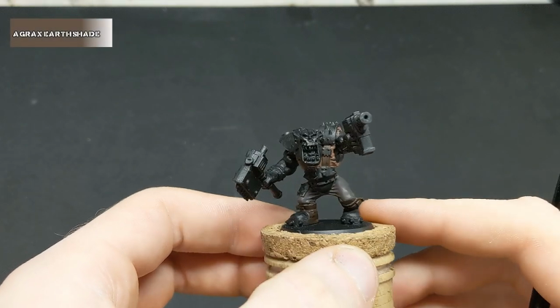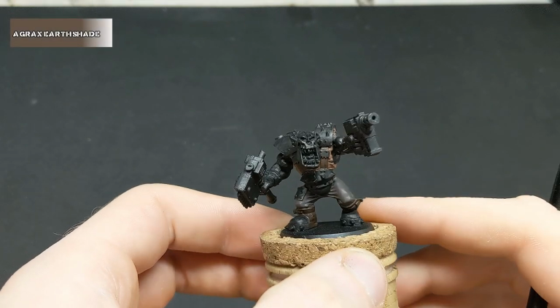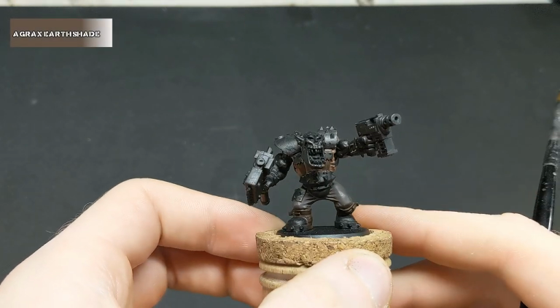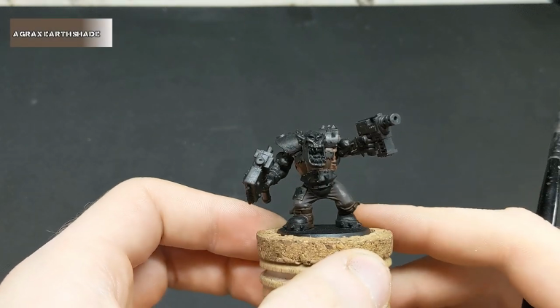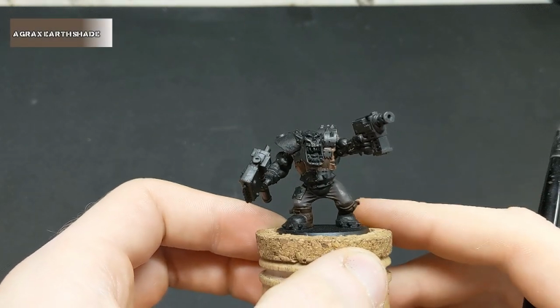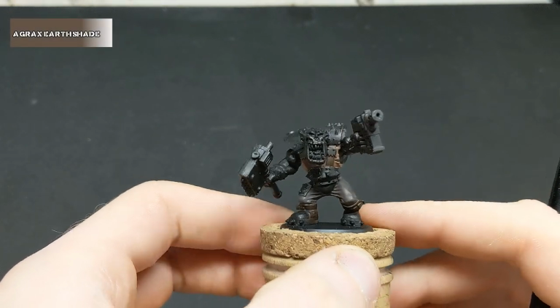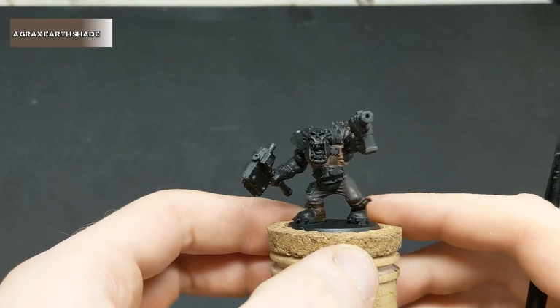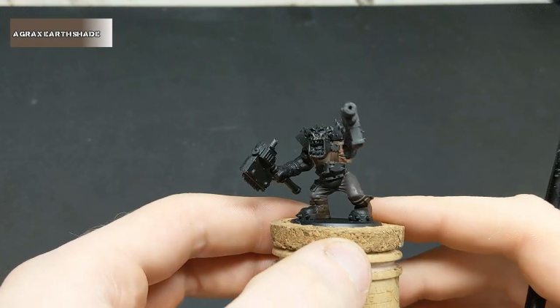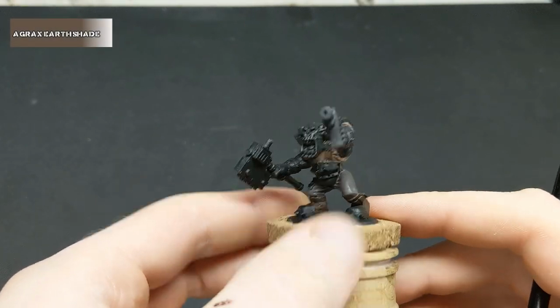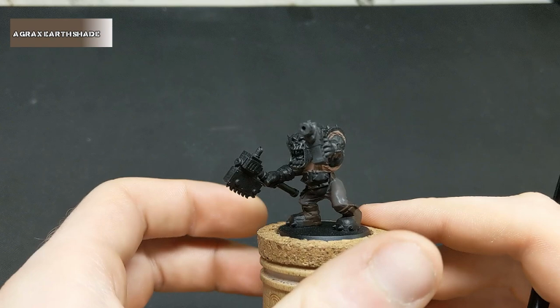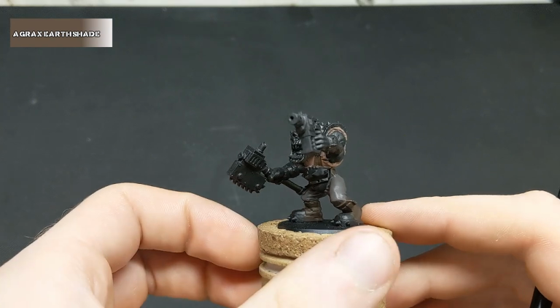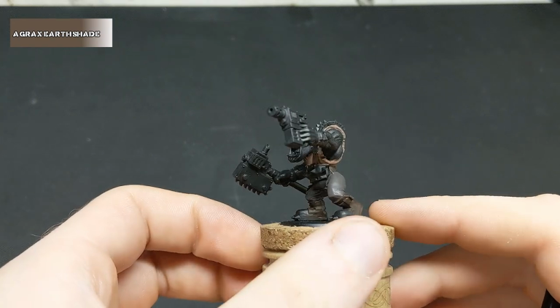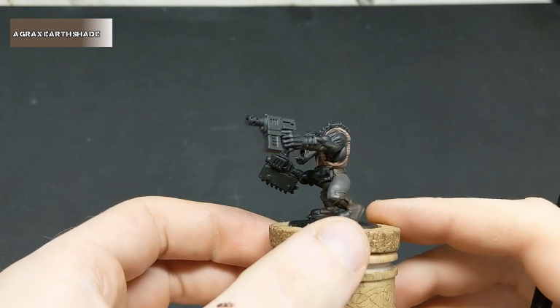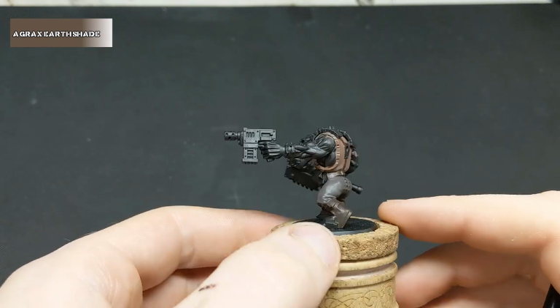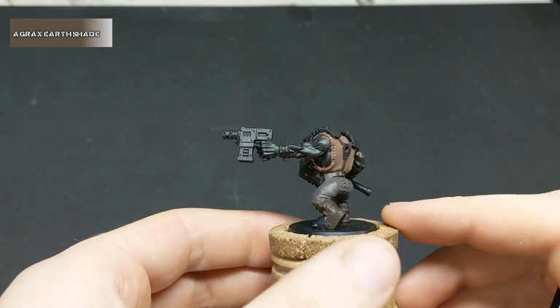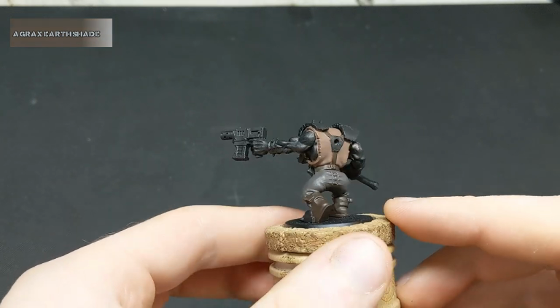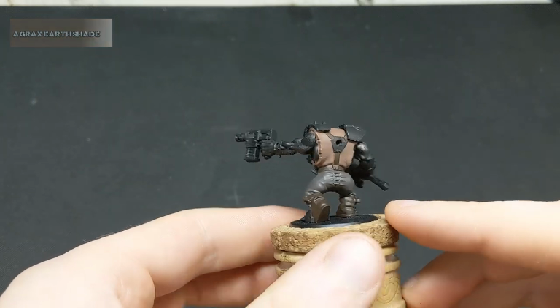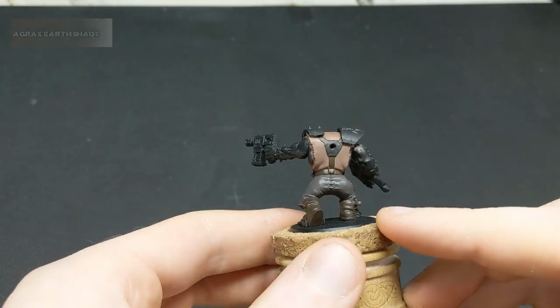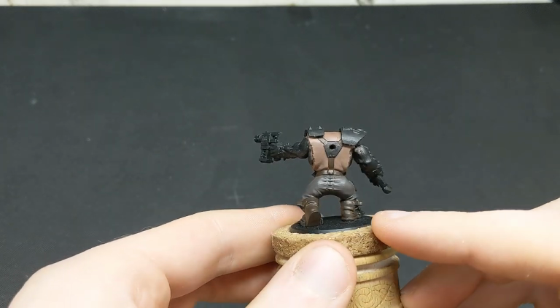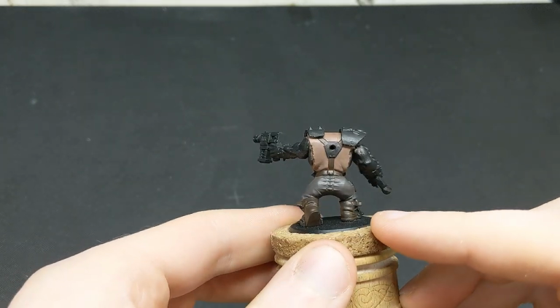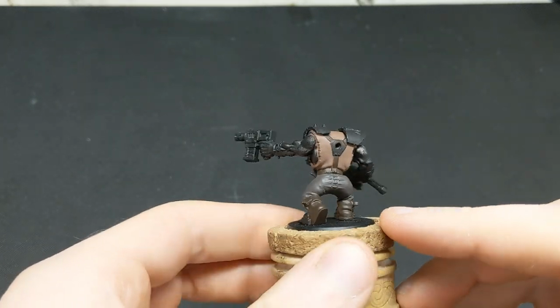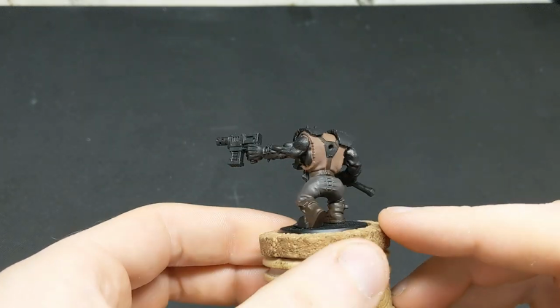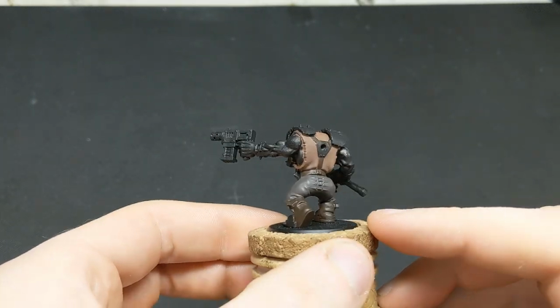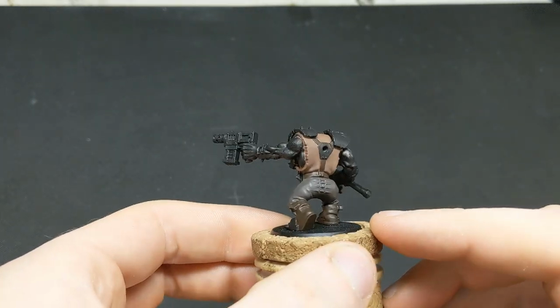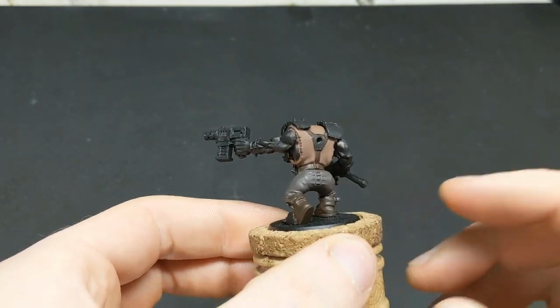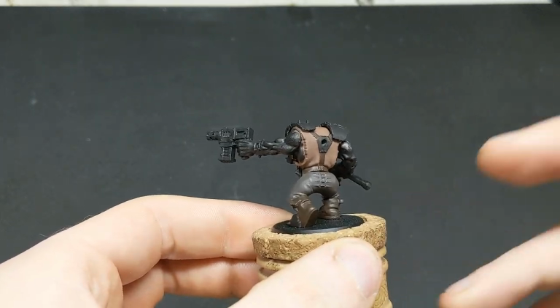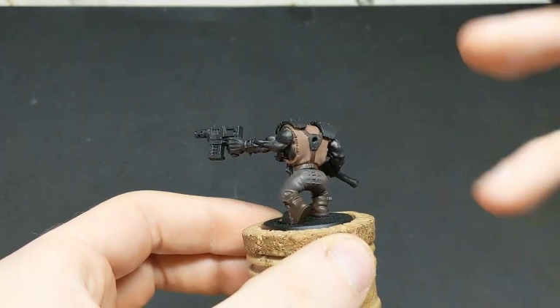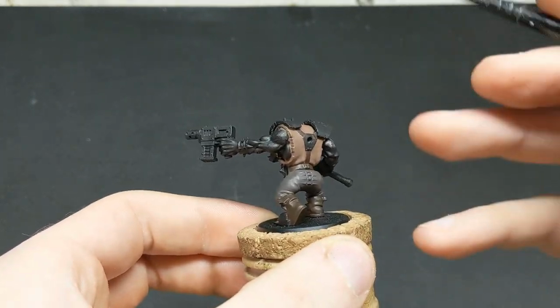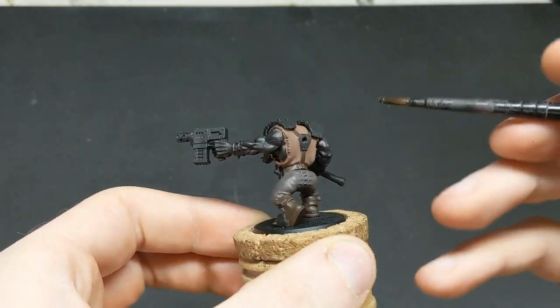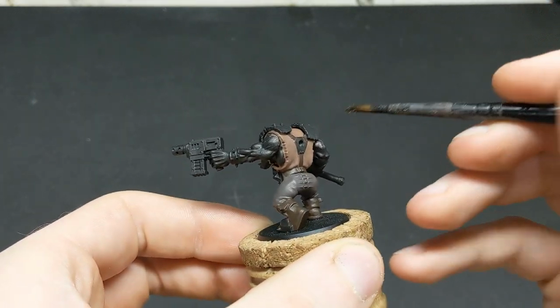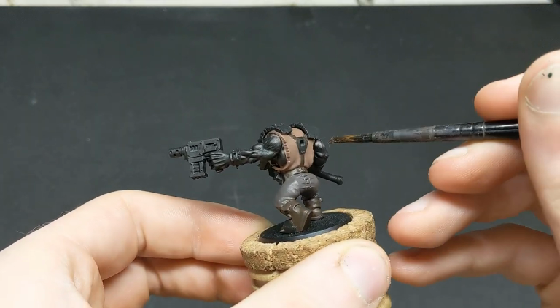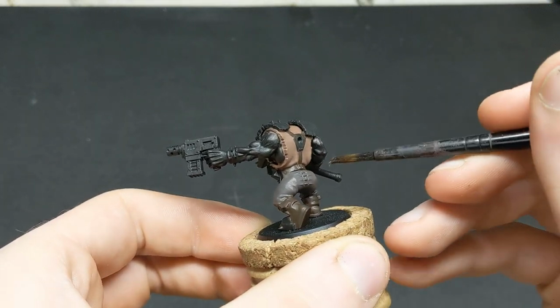All of these areas are then going to receive a wash of Agrax Earthshade, making sure it doesn't pool too much in any of the recesses.